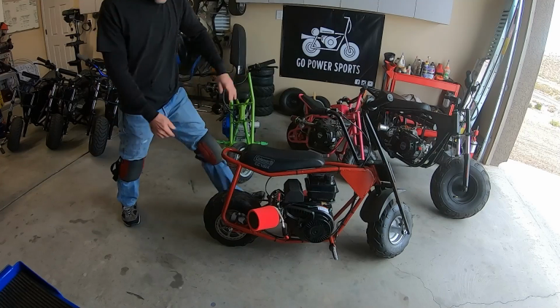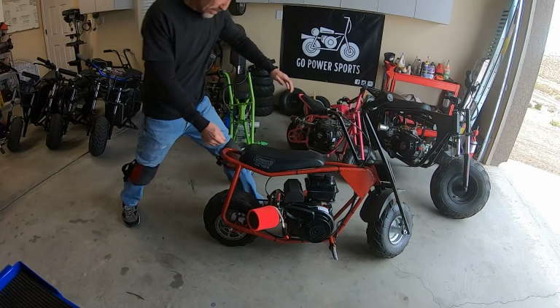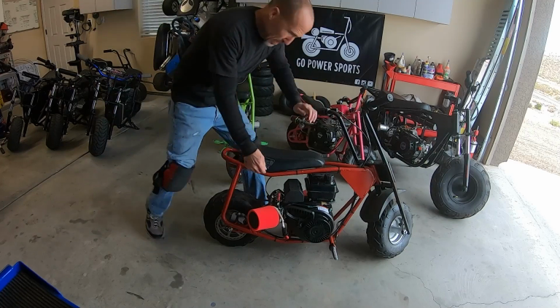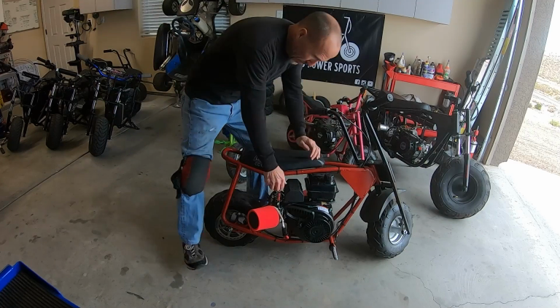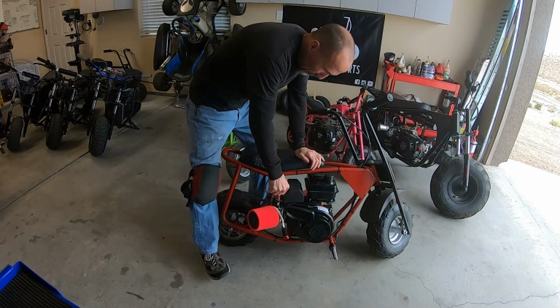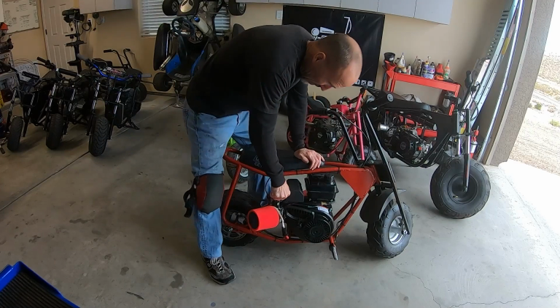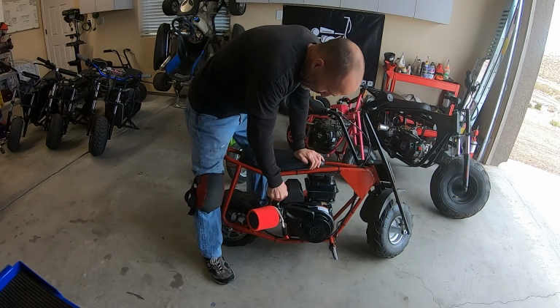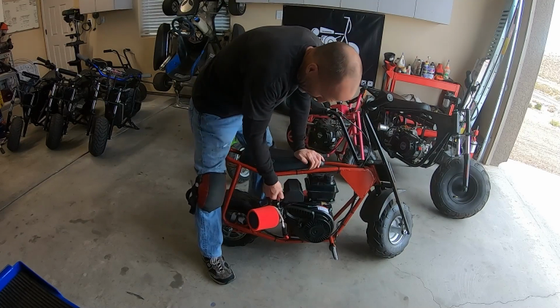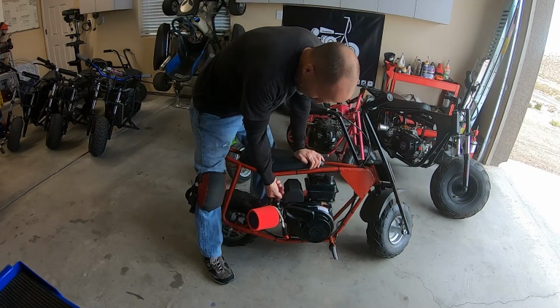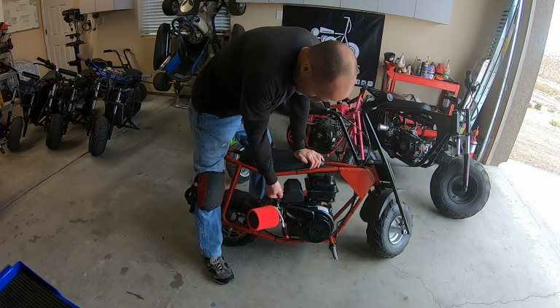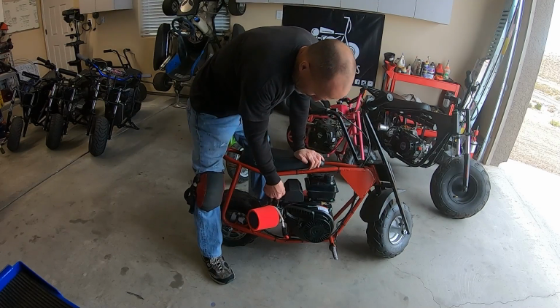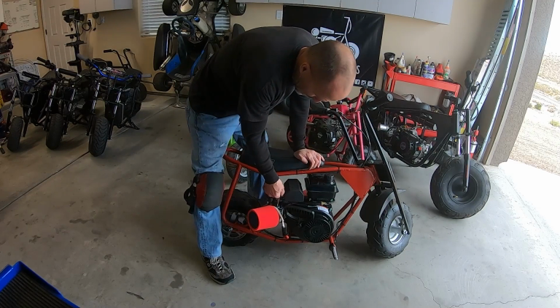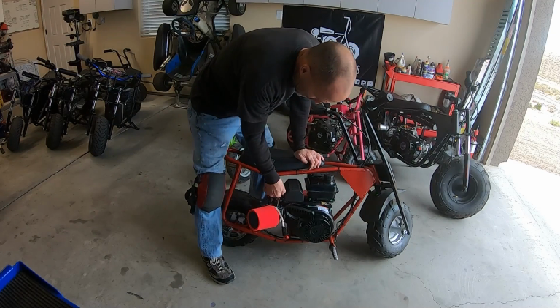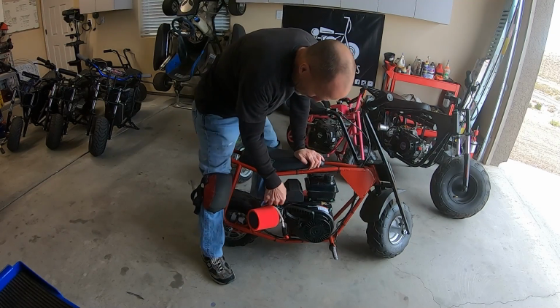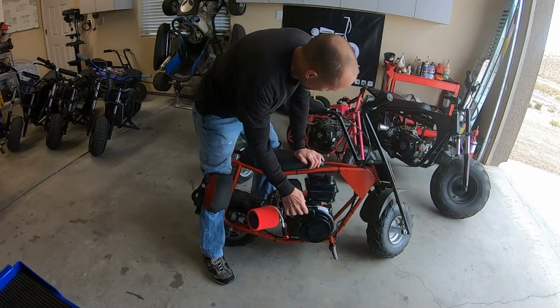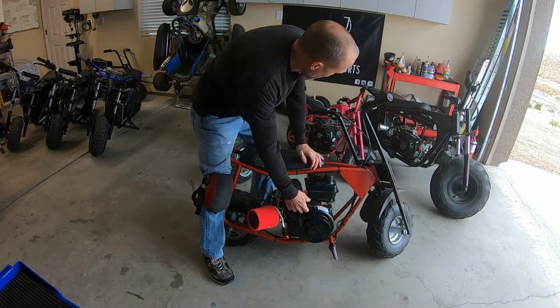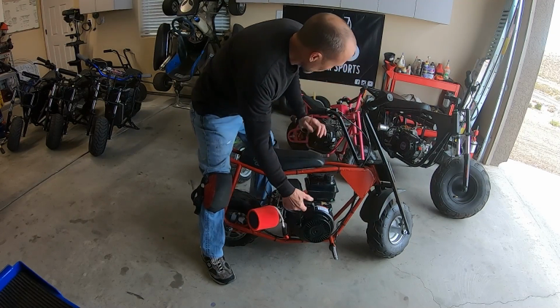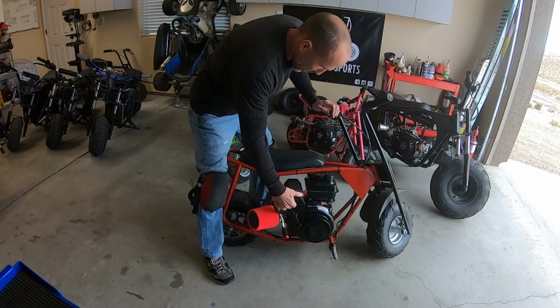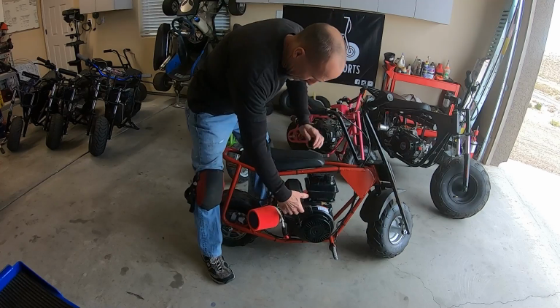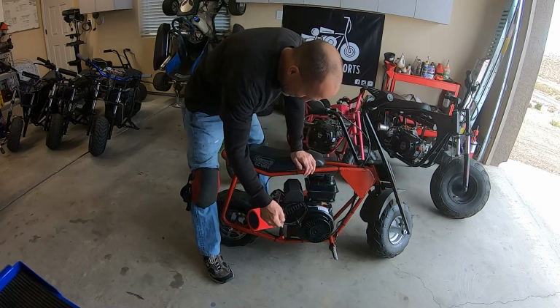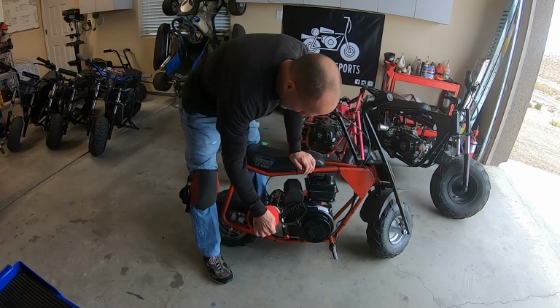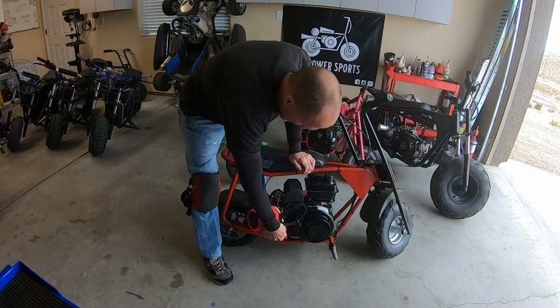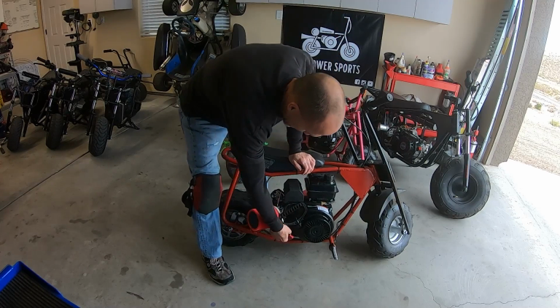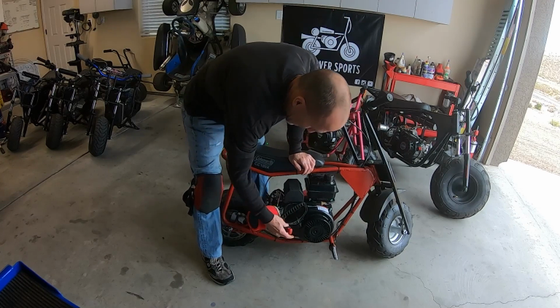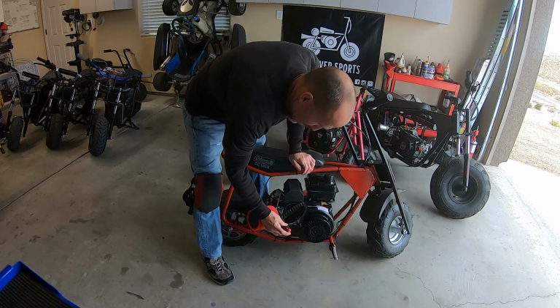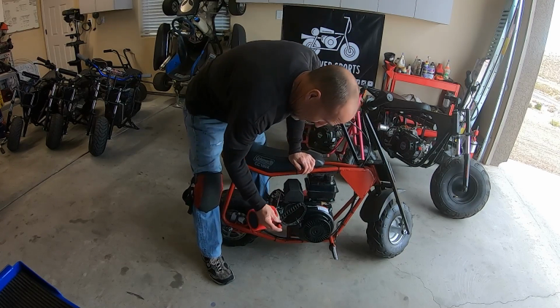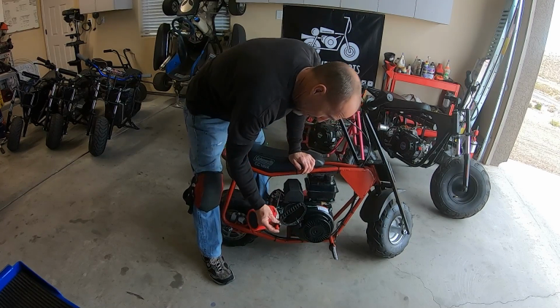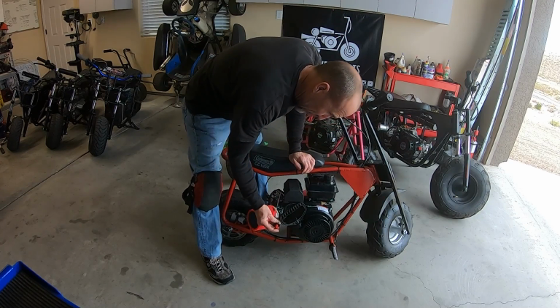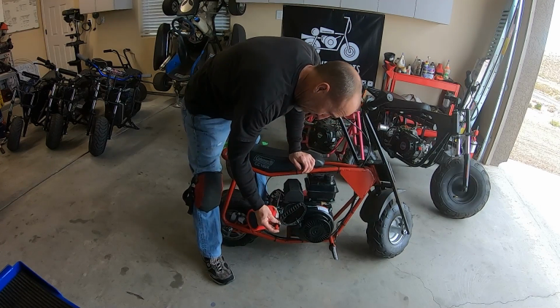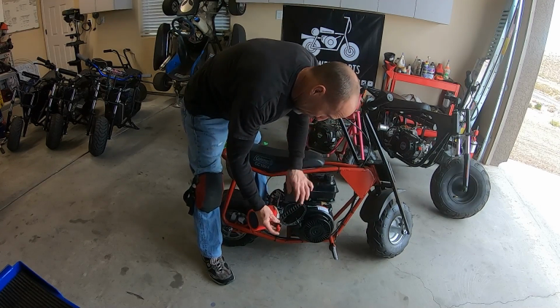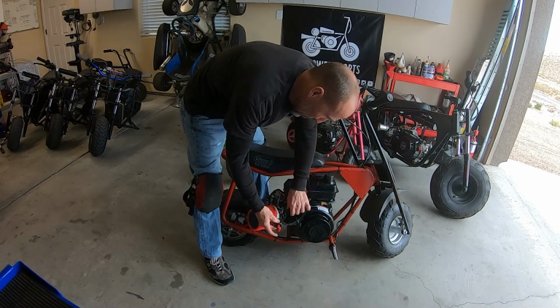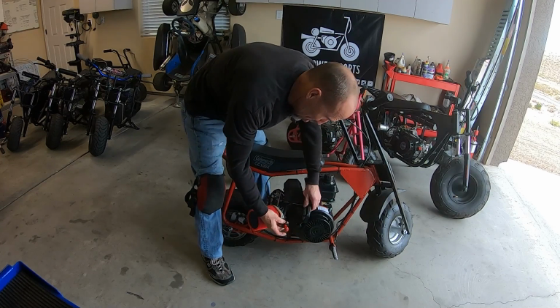Let's see if we can get this thing started. Hopefully. And that's the kill switch.